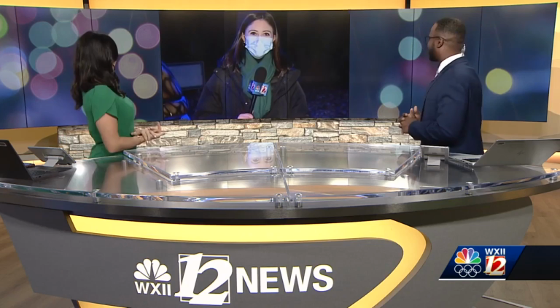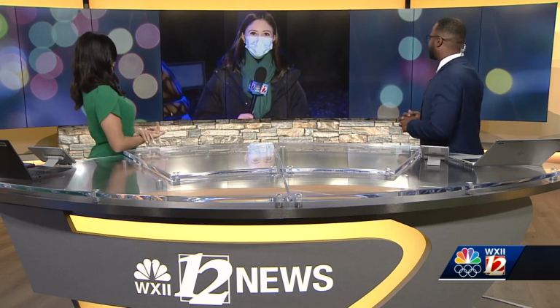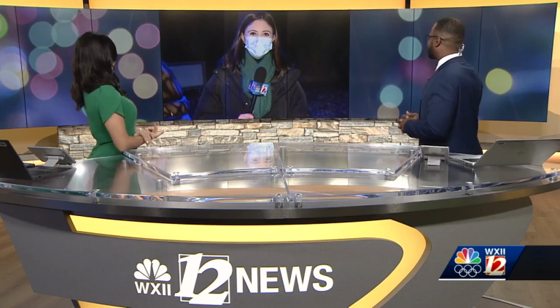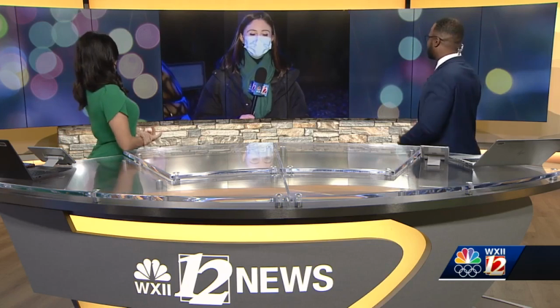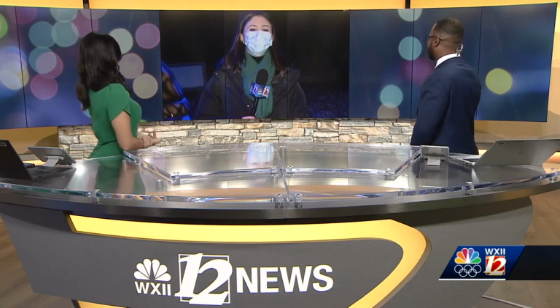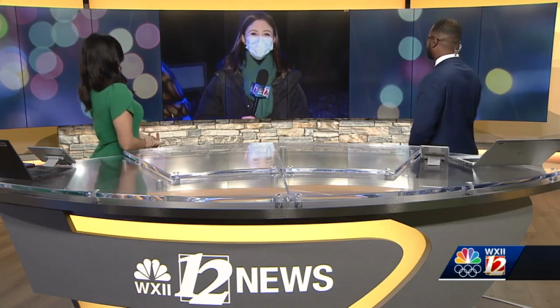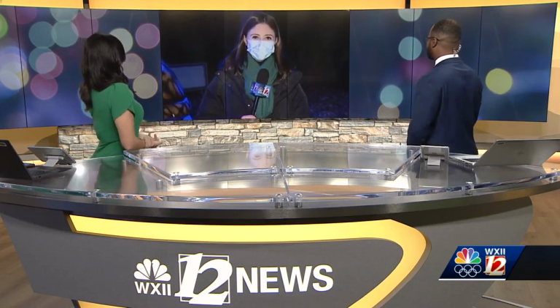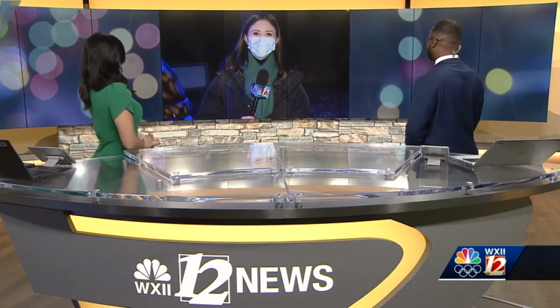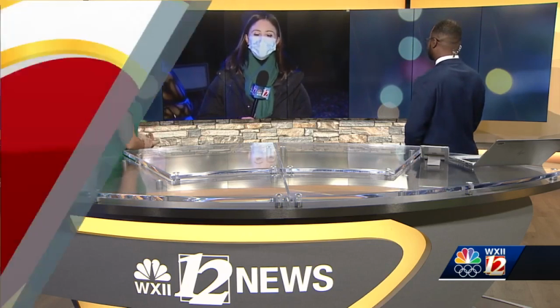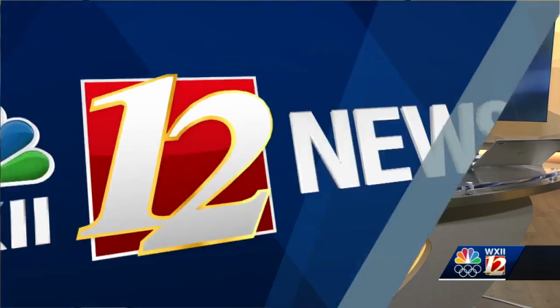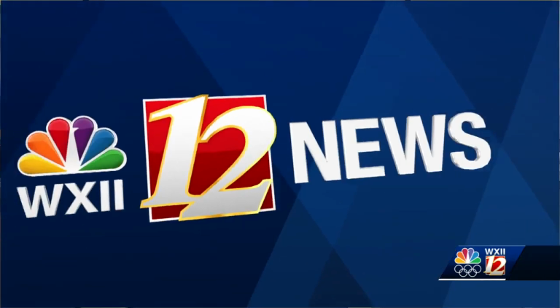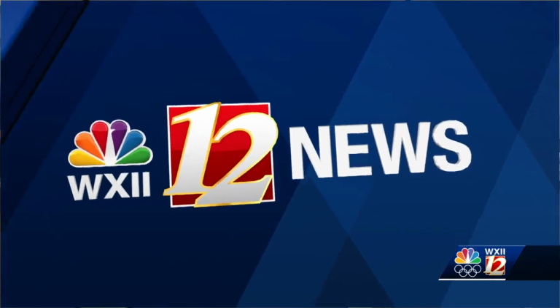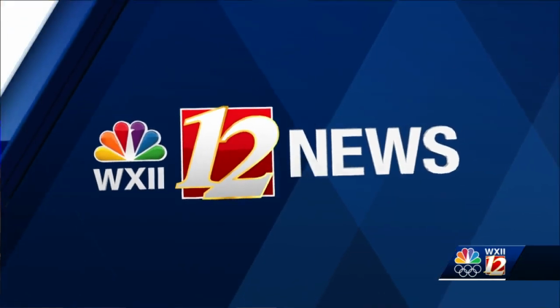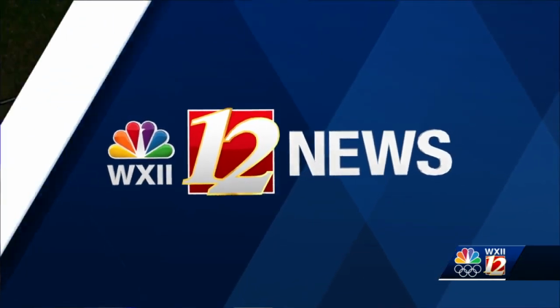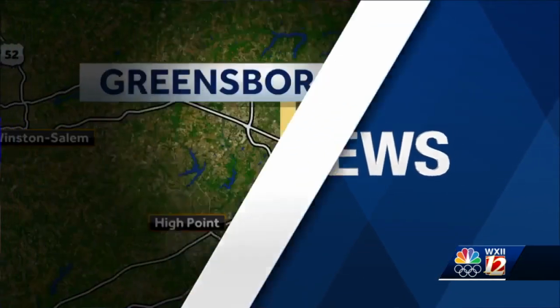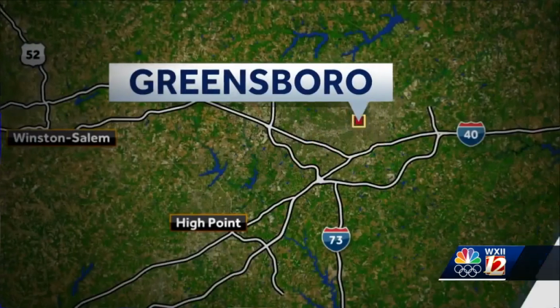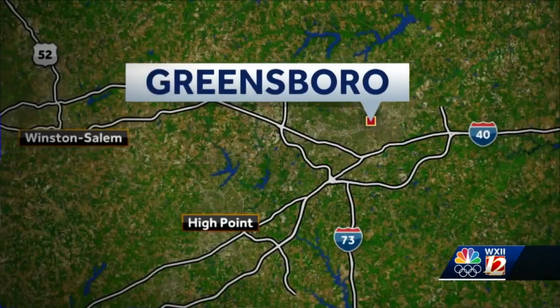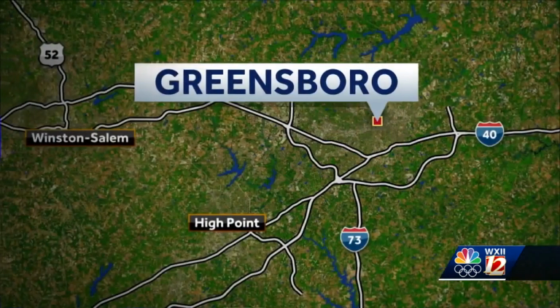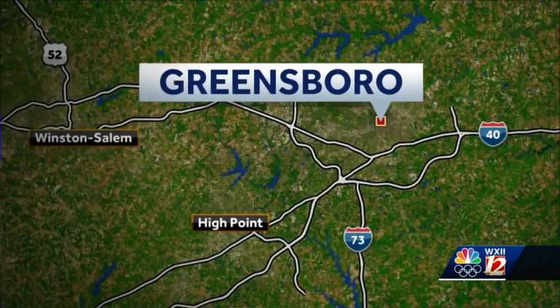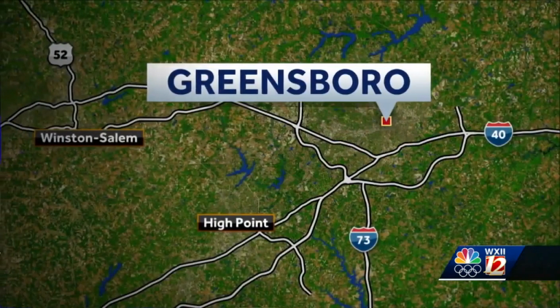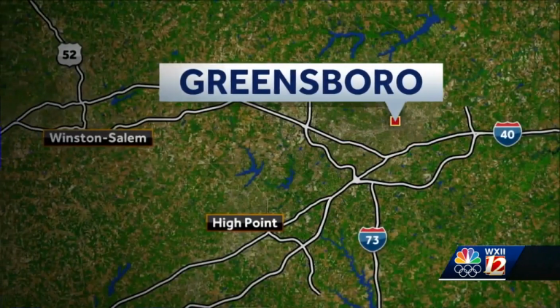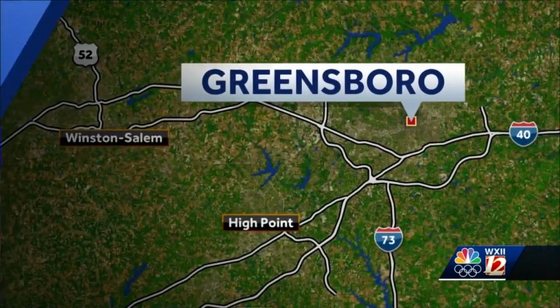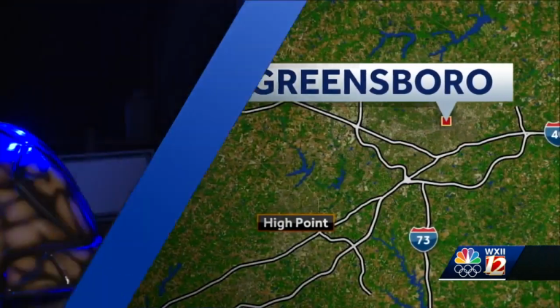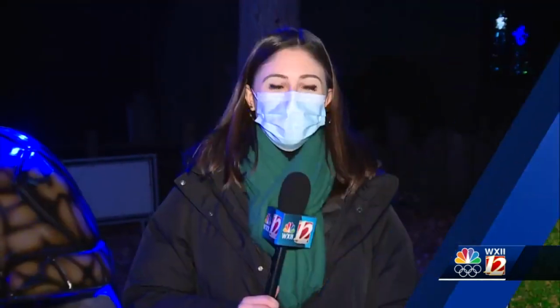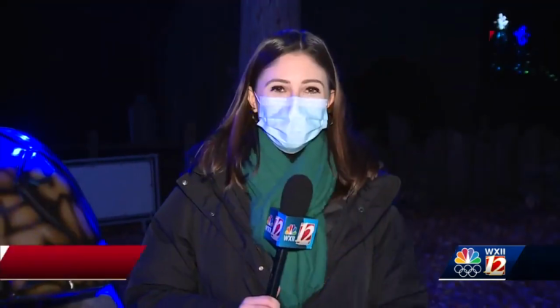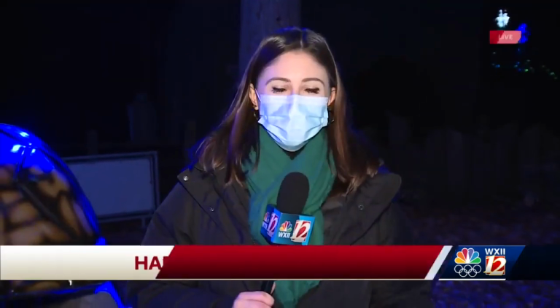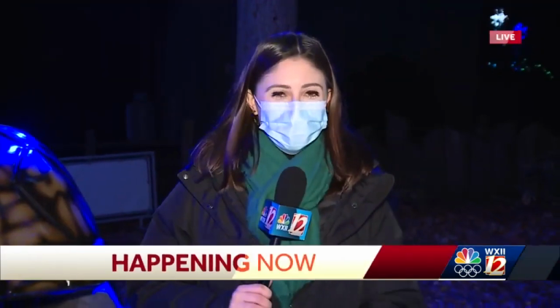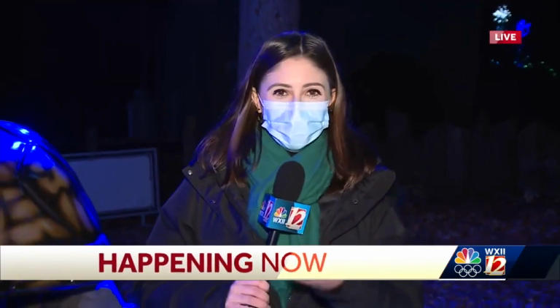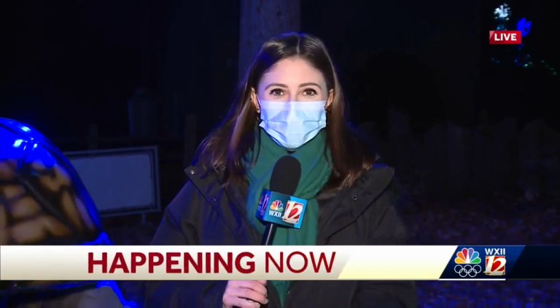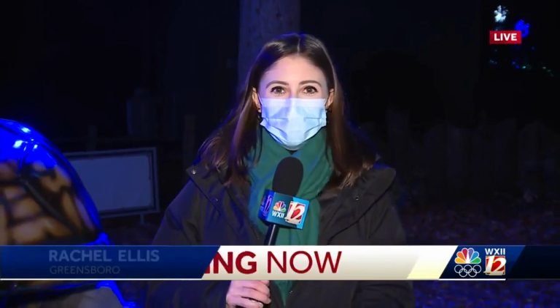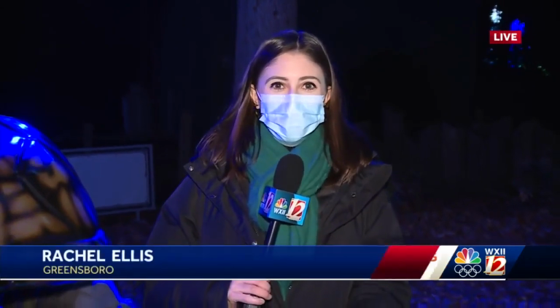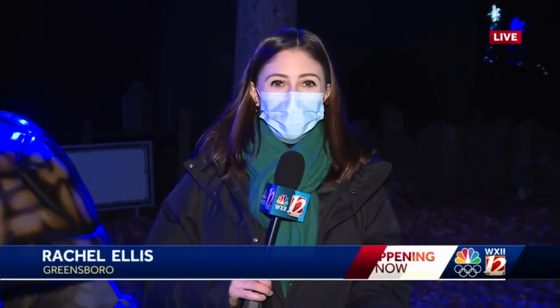Rachel, good morning. Audrey, Devante, good morning to you both.